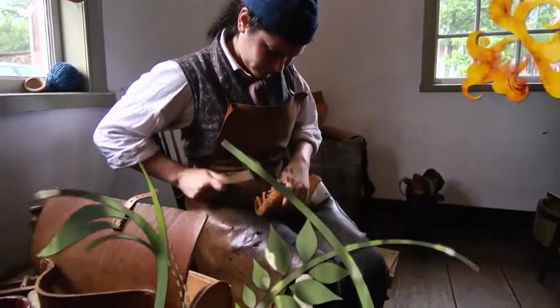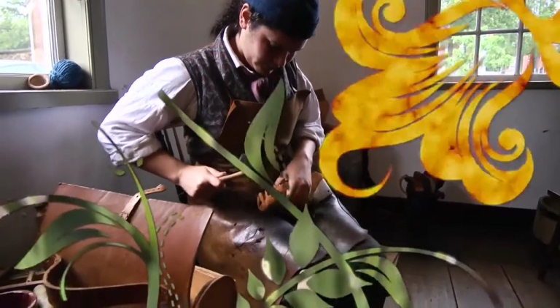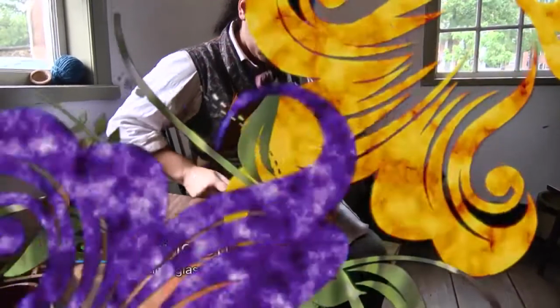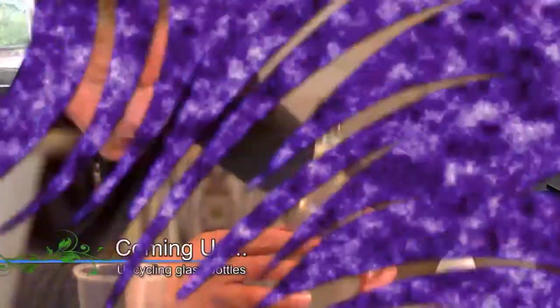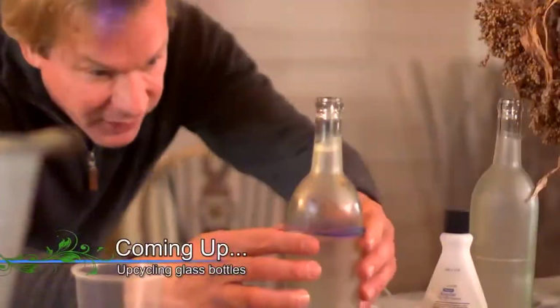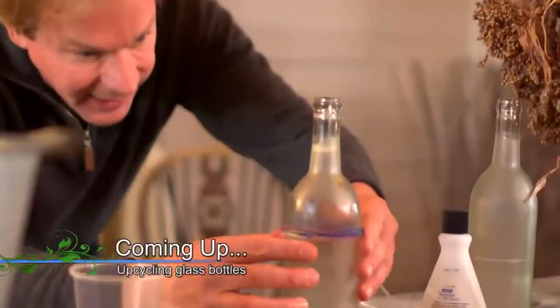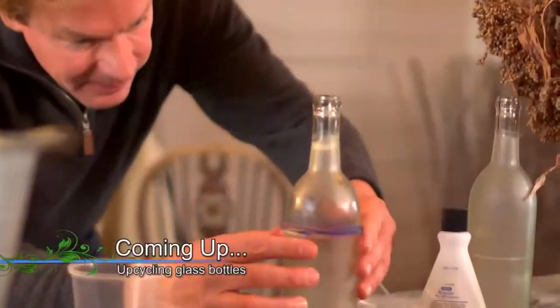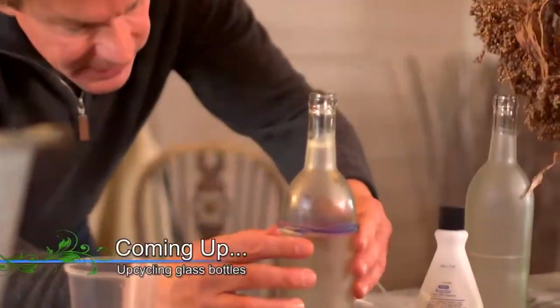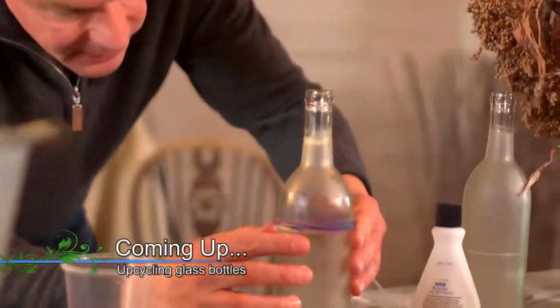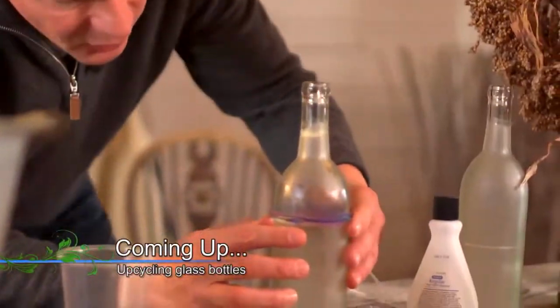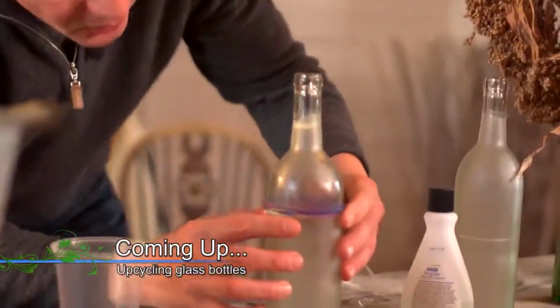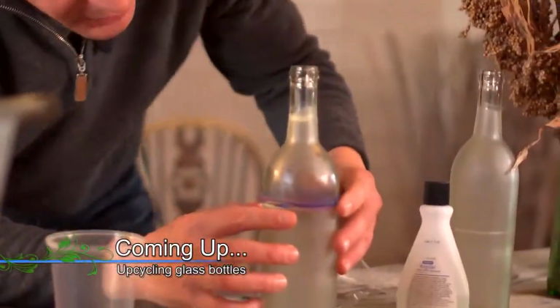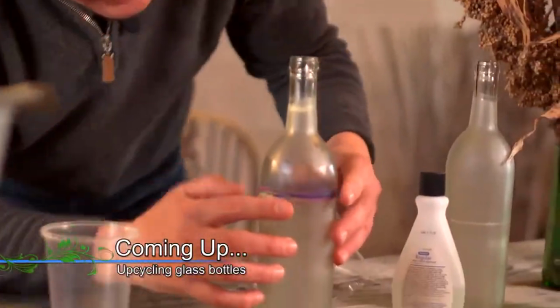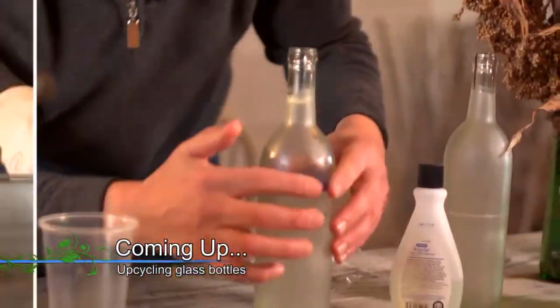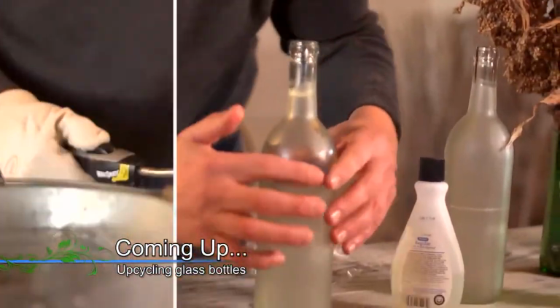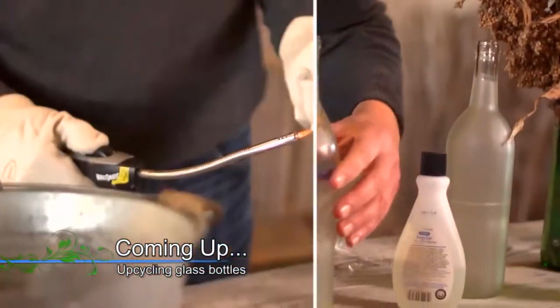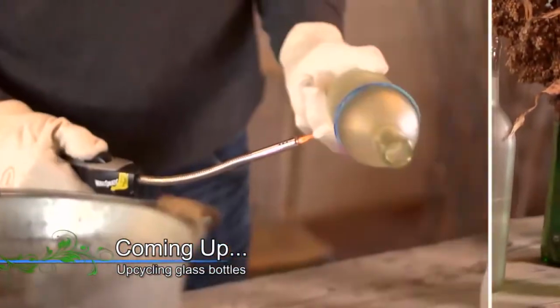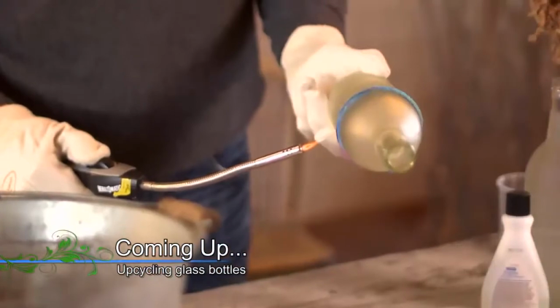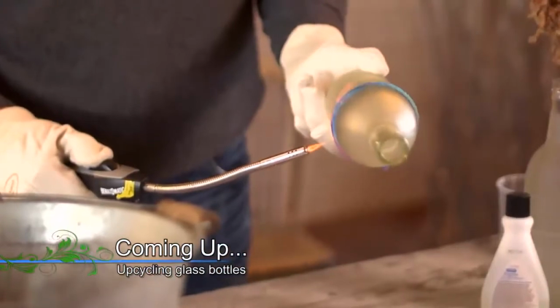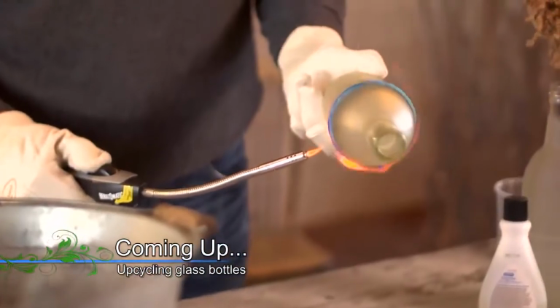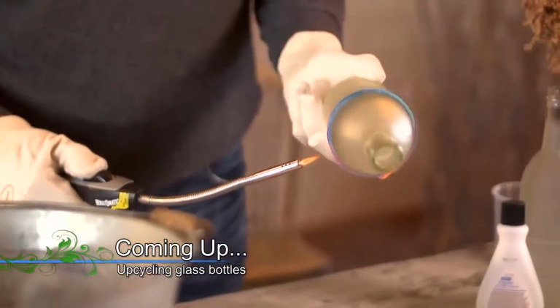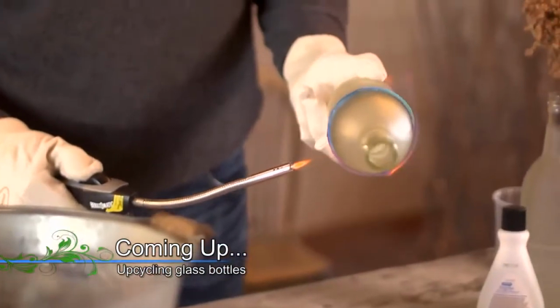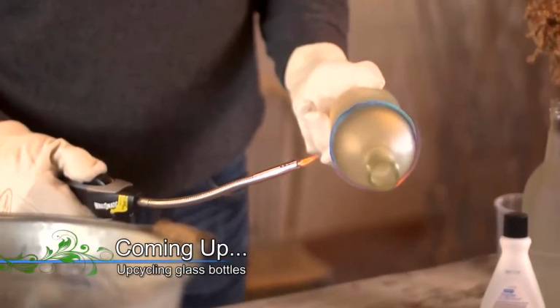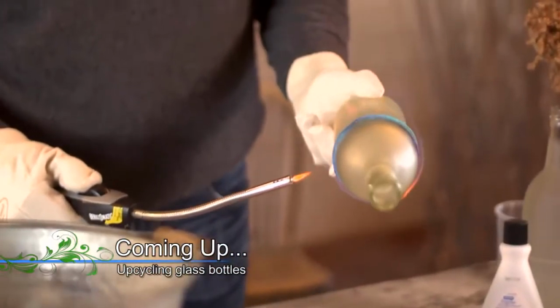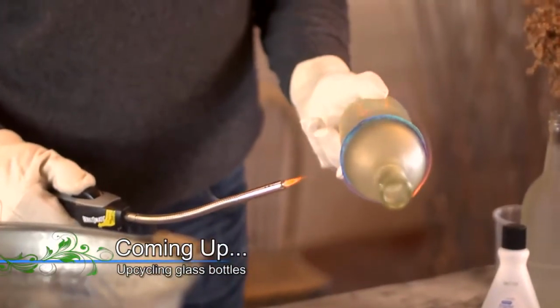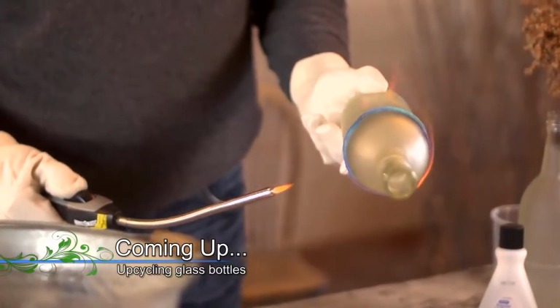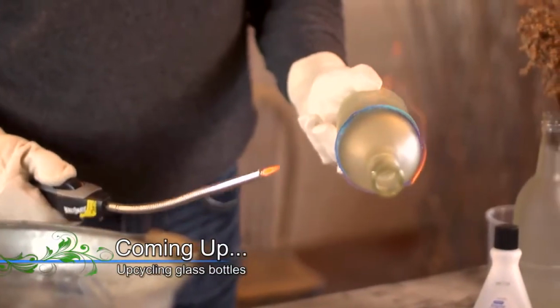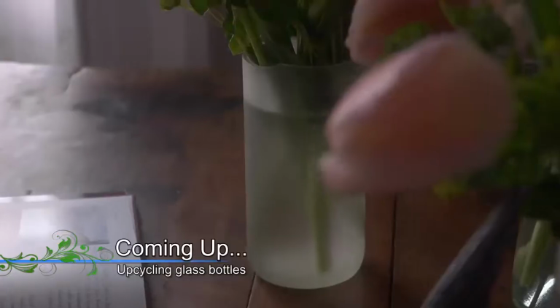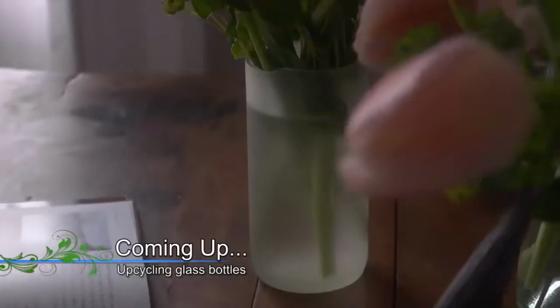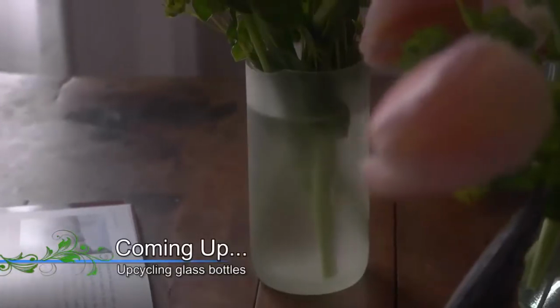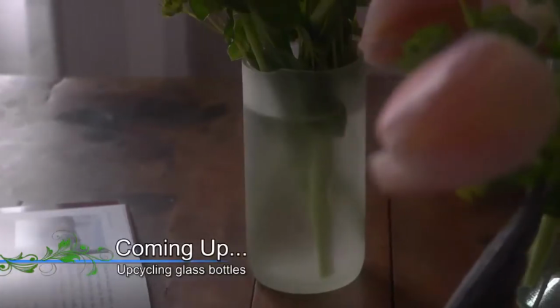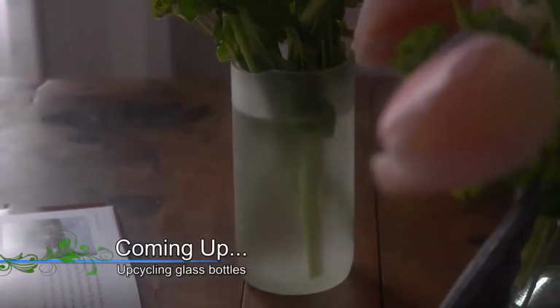Coming up next, I'll show you how to turn an ordinary bottle into something not only personal, but useful.